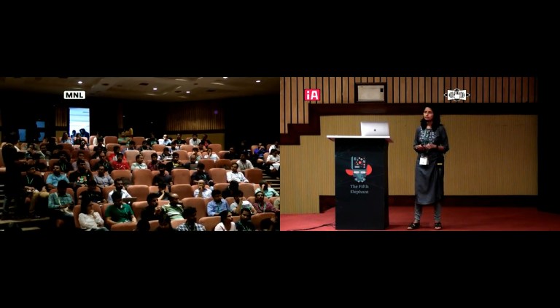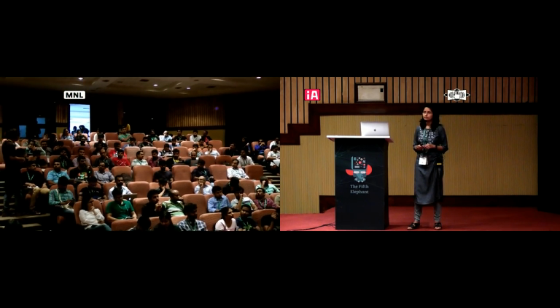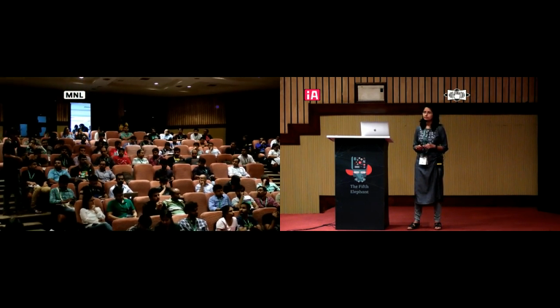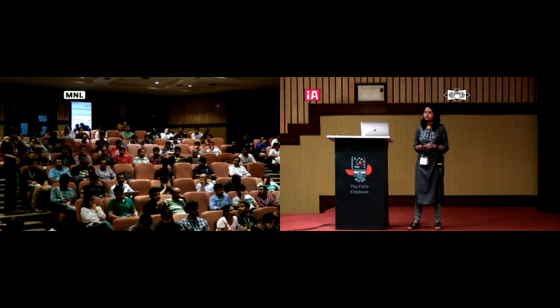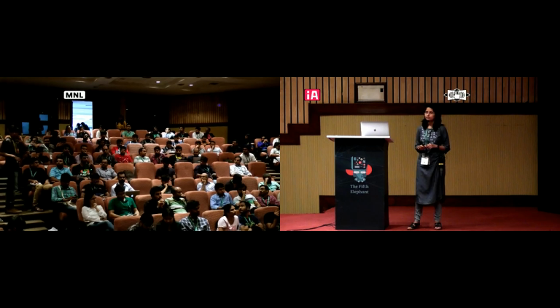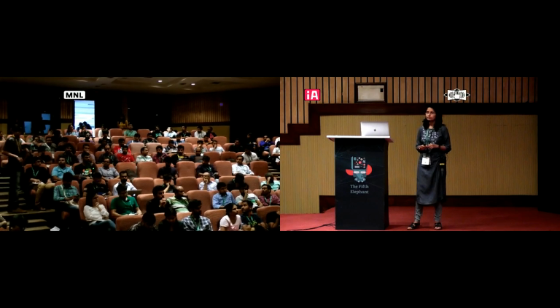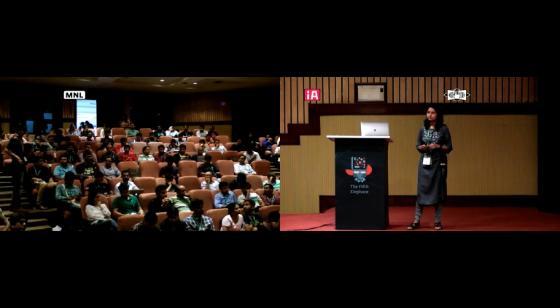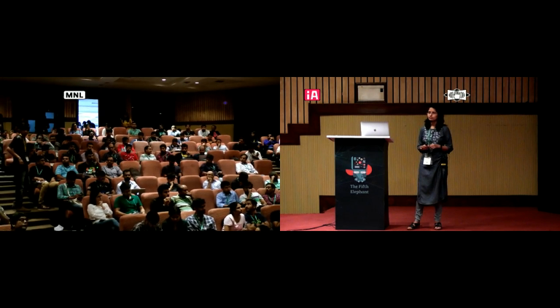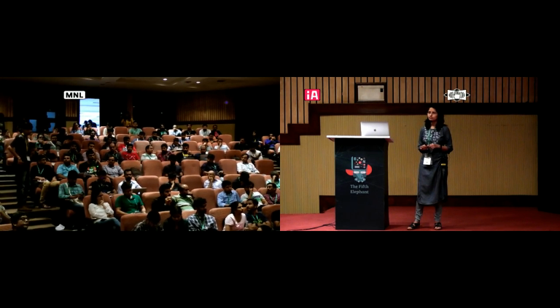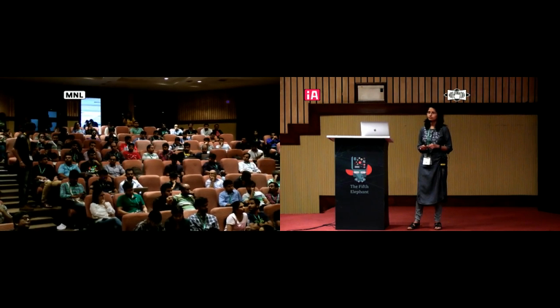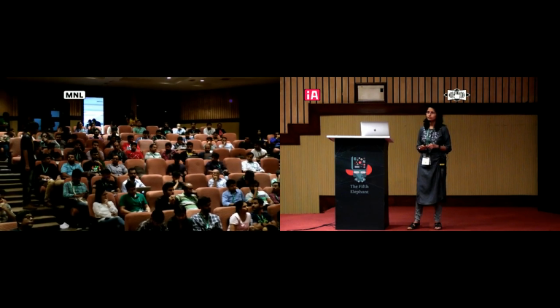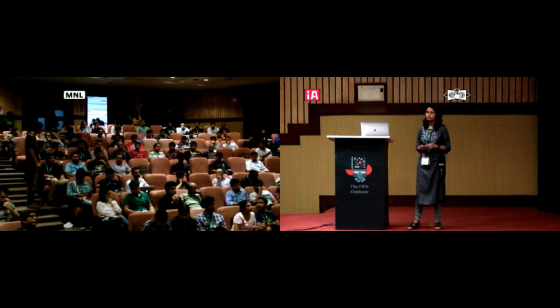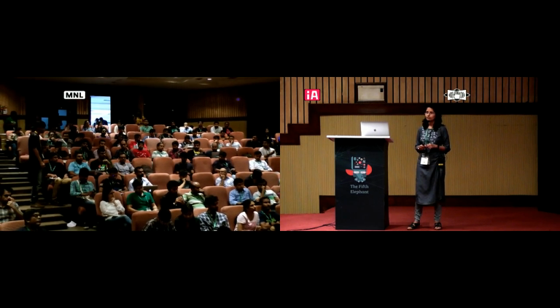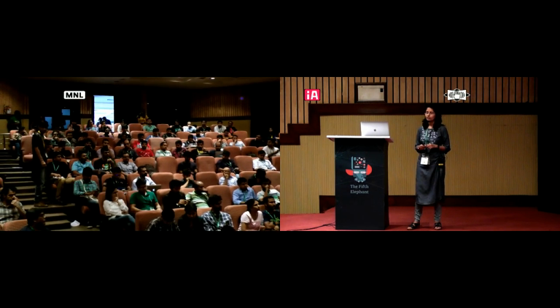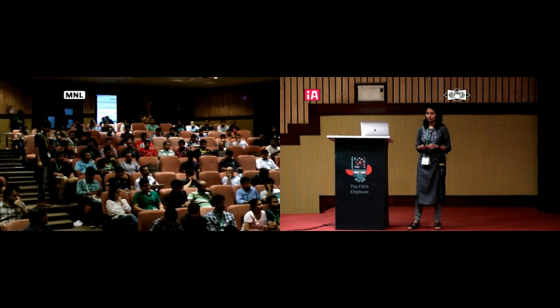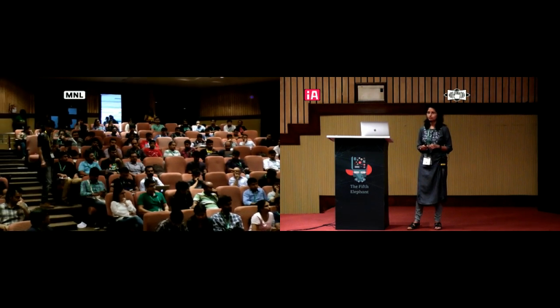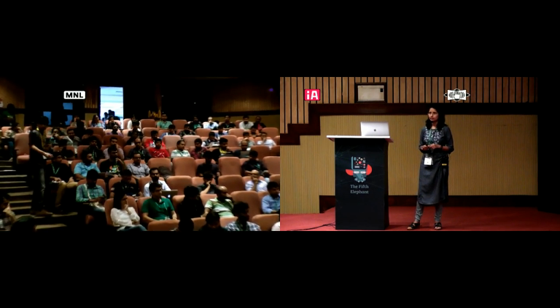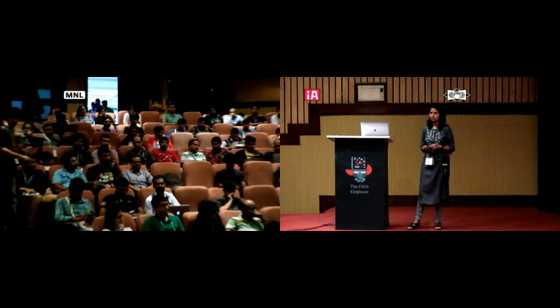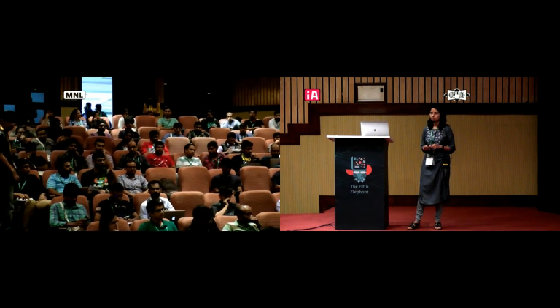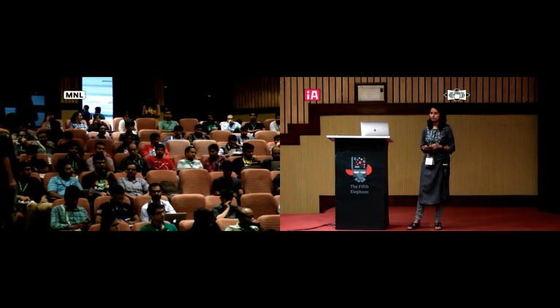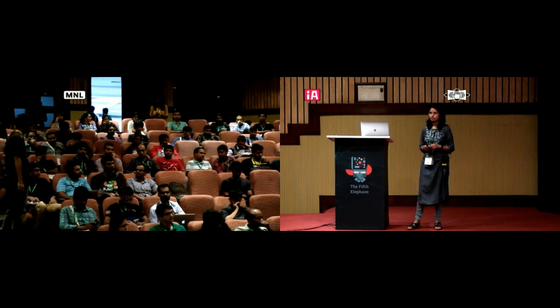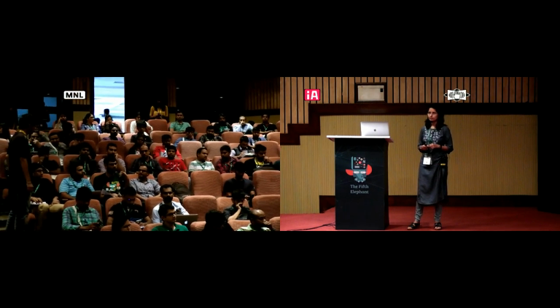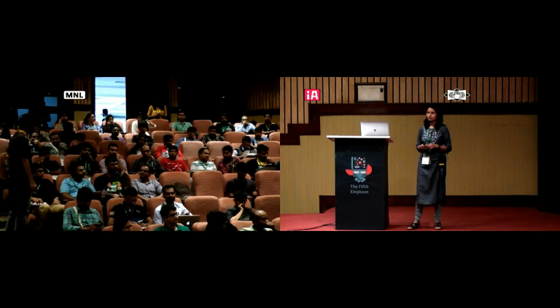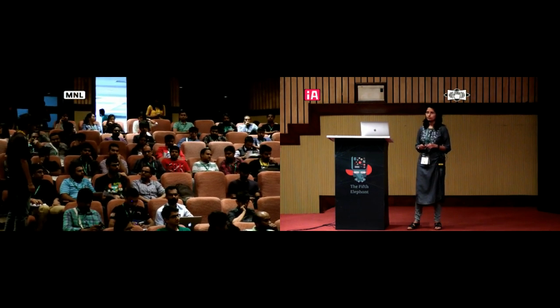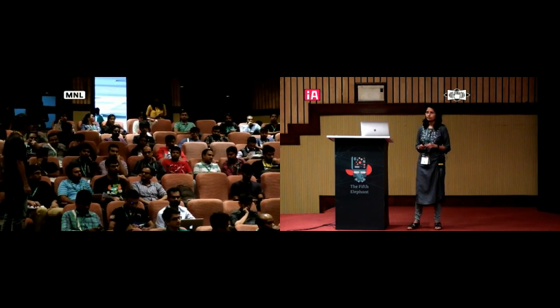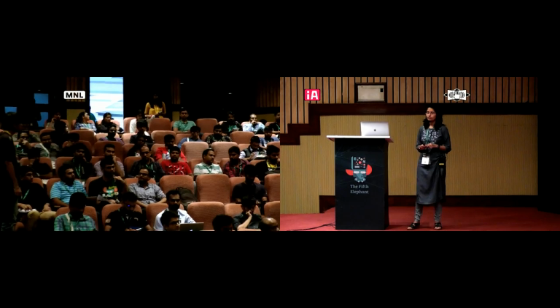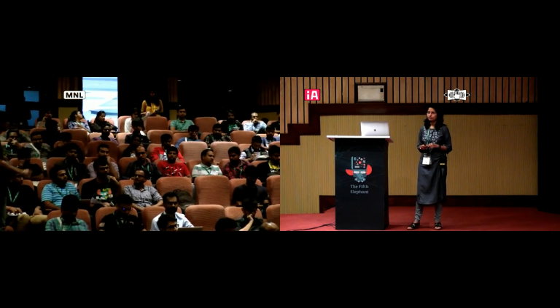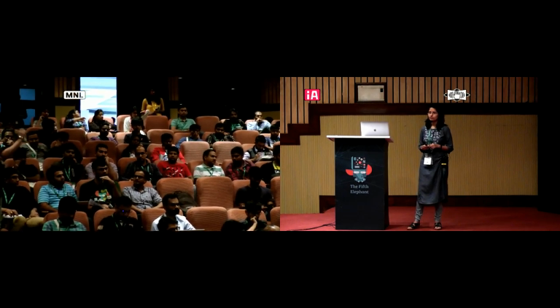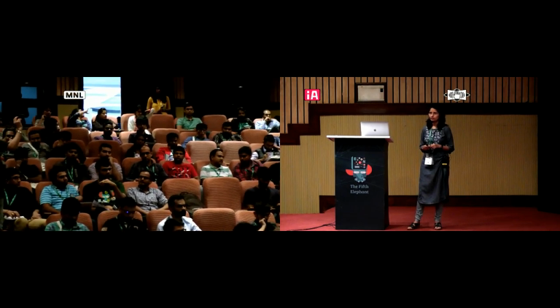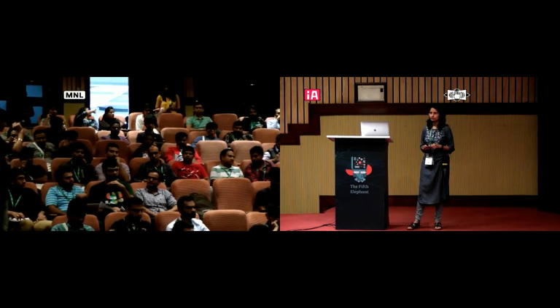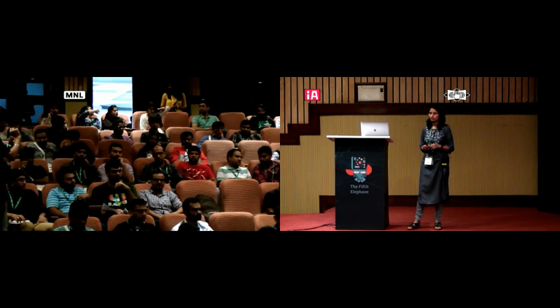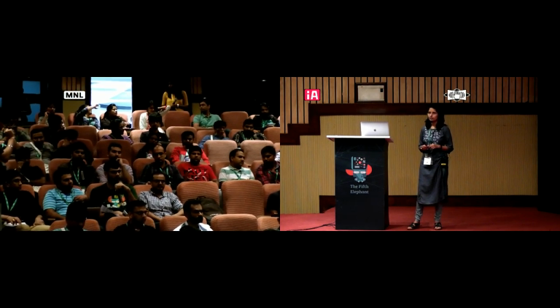Just to clarify — basically the joining happens in two stages, right? One is the source-wise joining and then the final joining. Right.